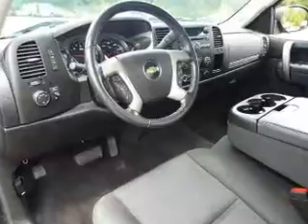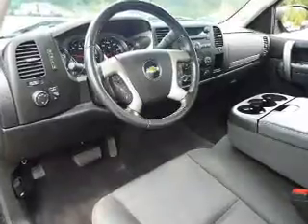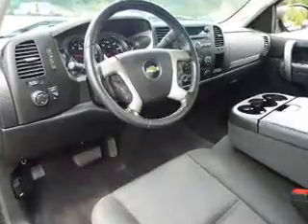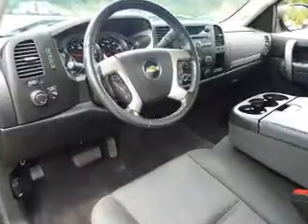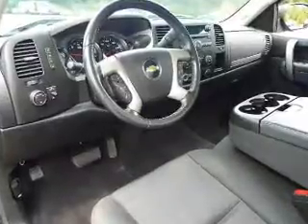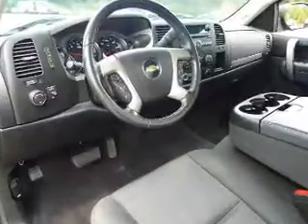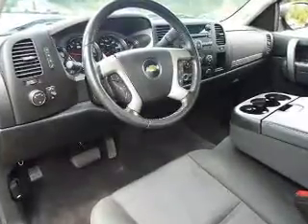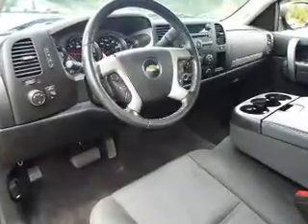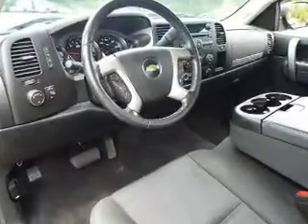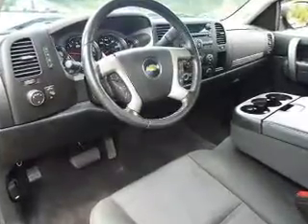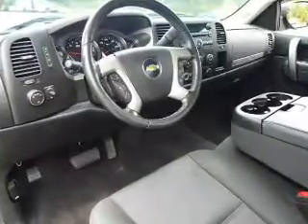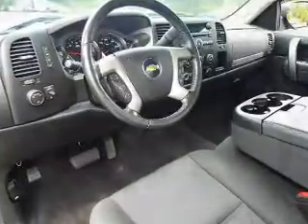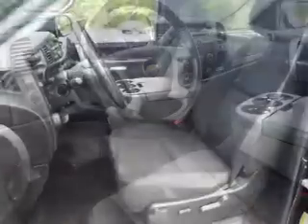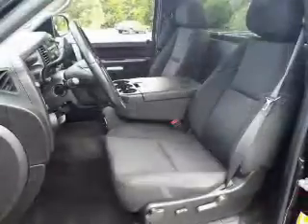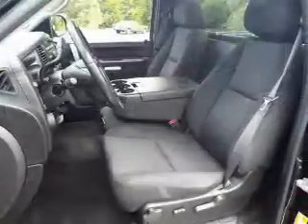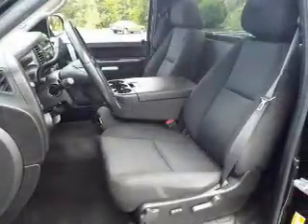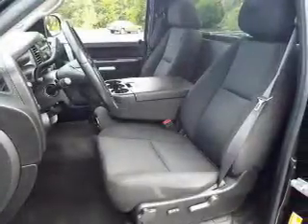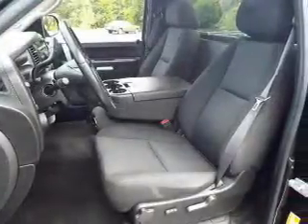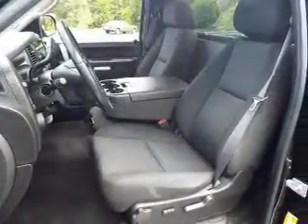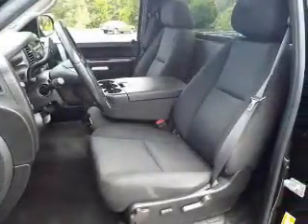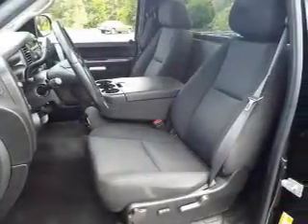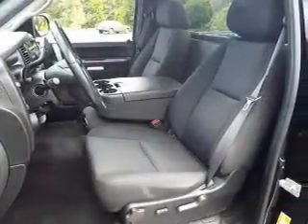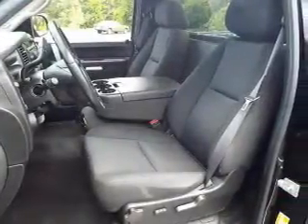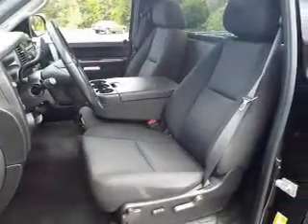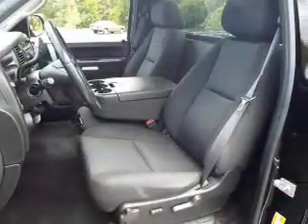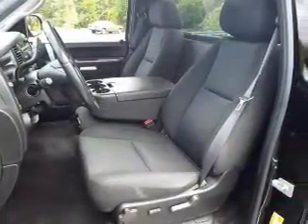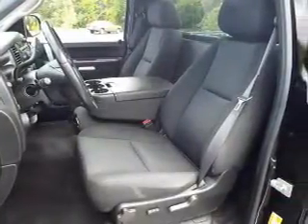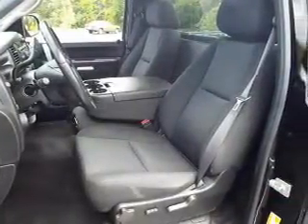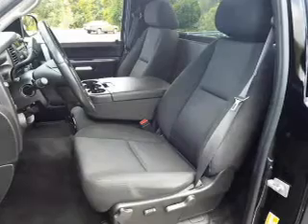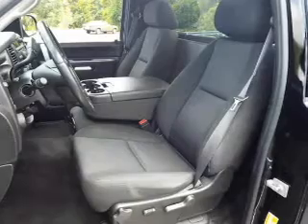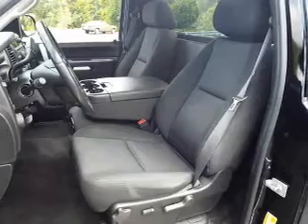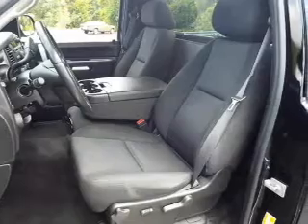Additional features include an alarm system, cruise control, keyless entry, an MP3 player, and privacy glass.